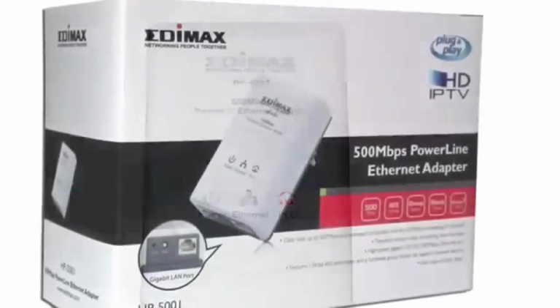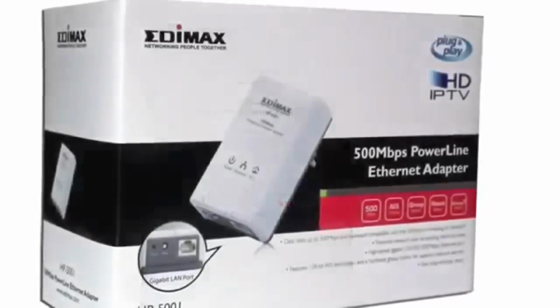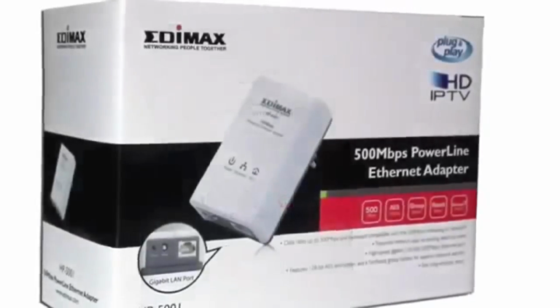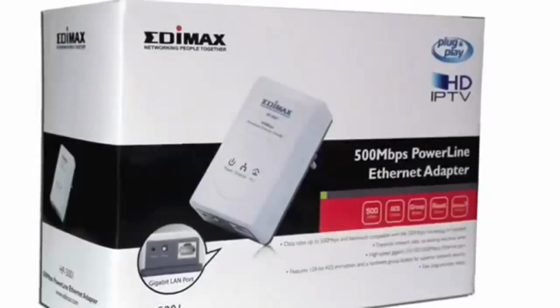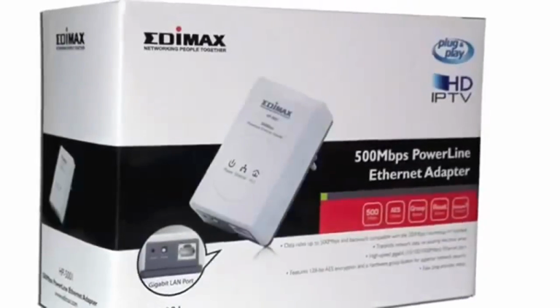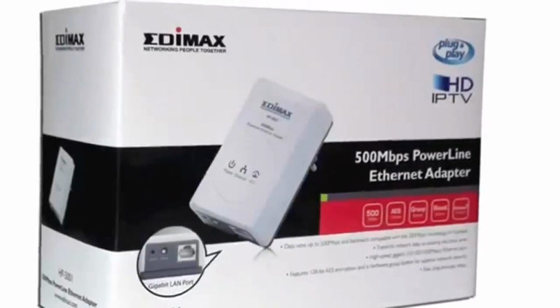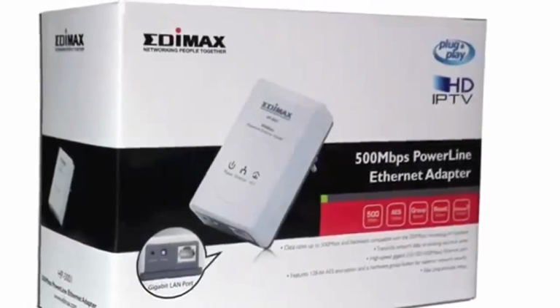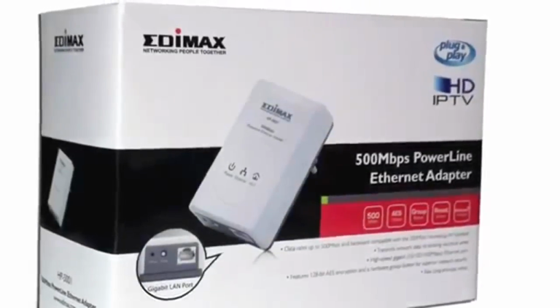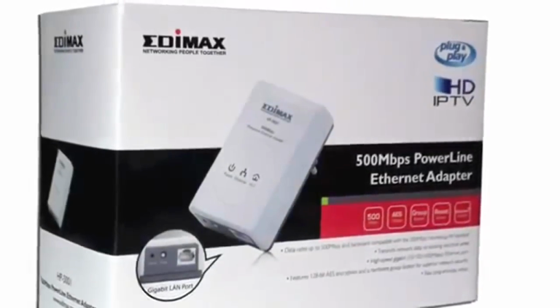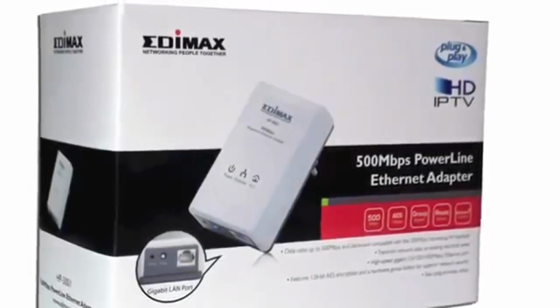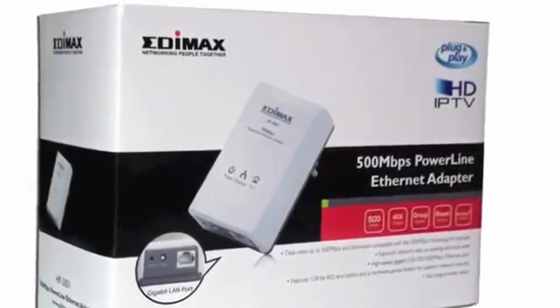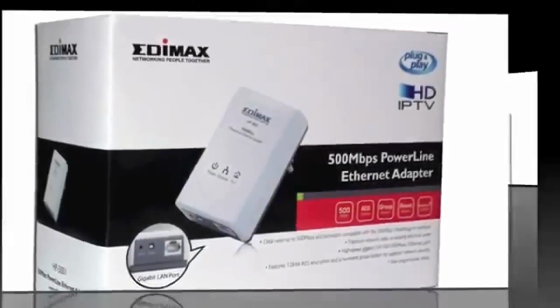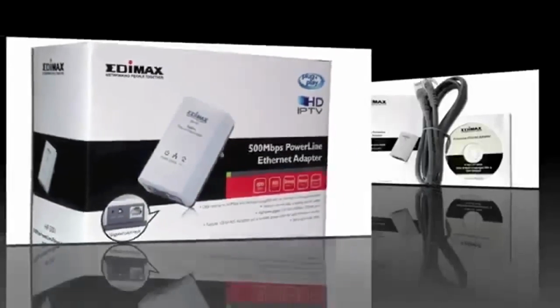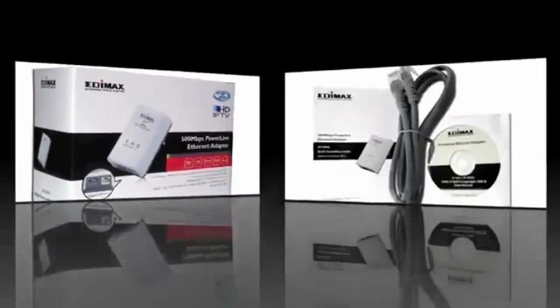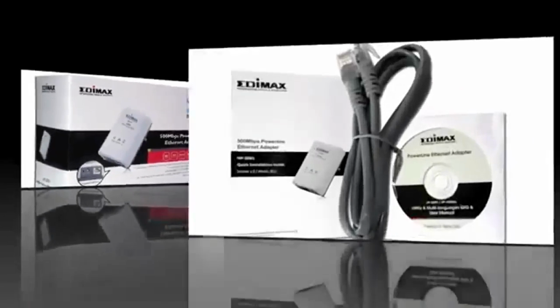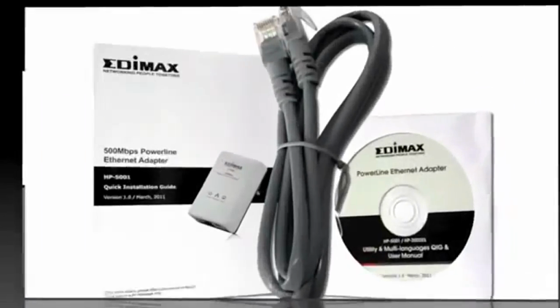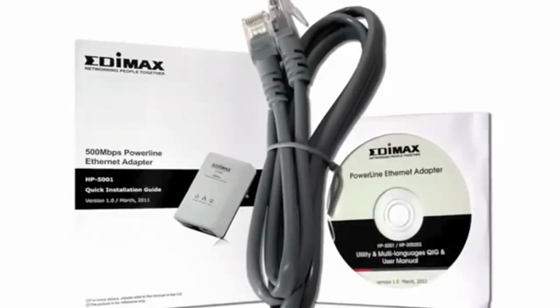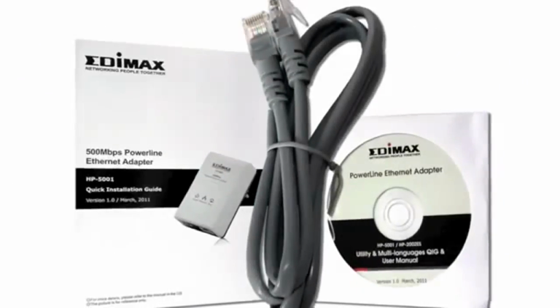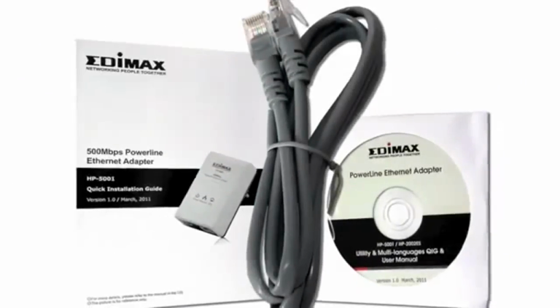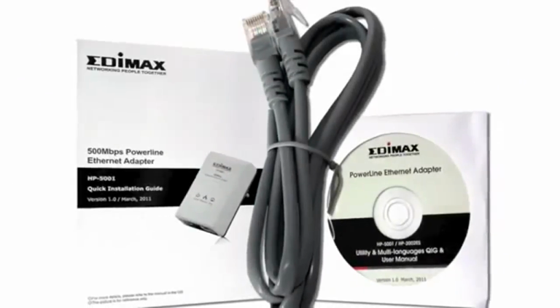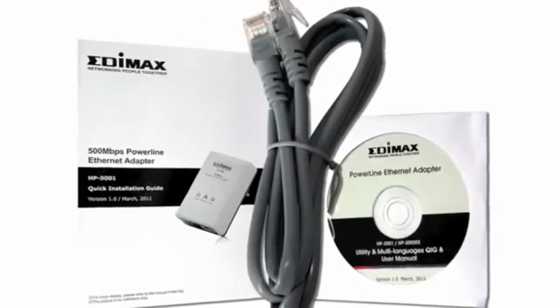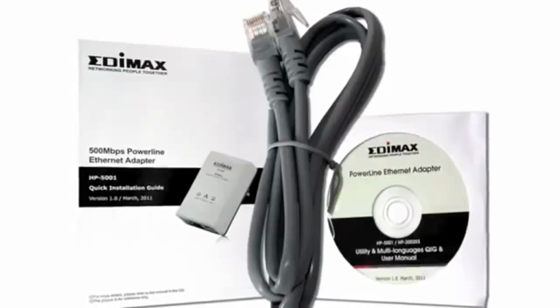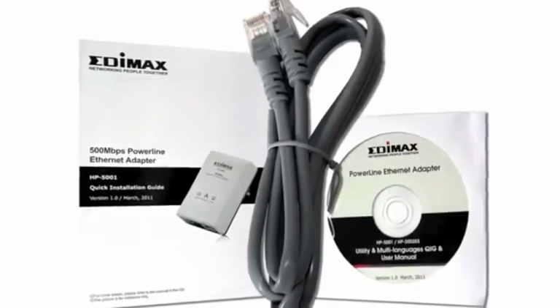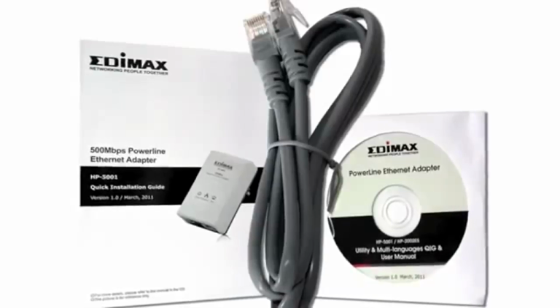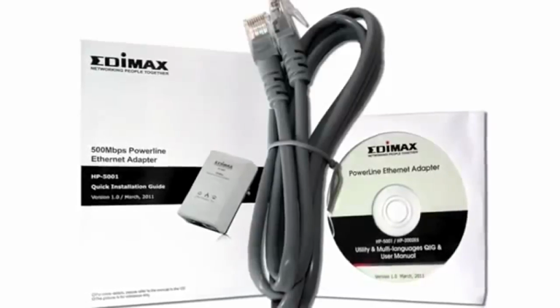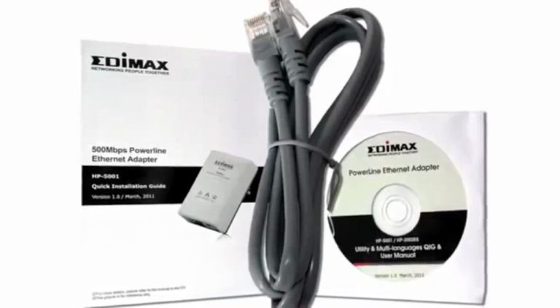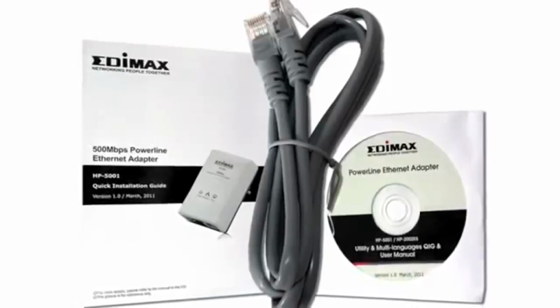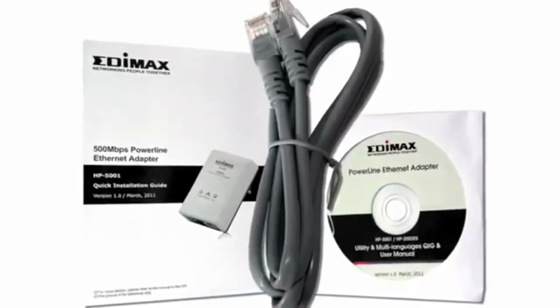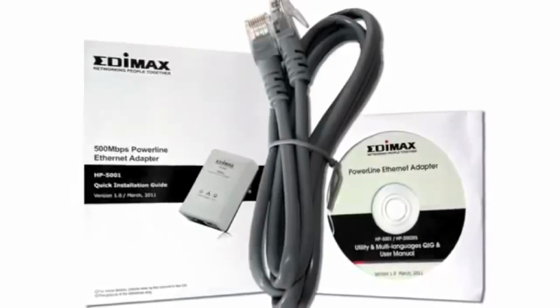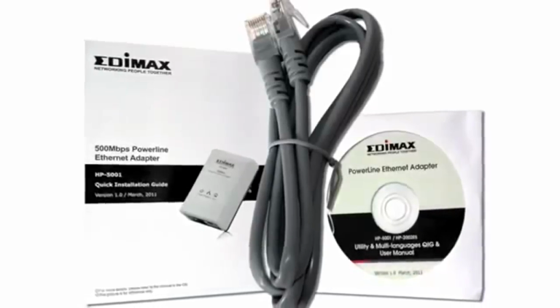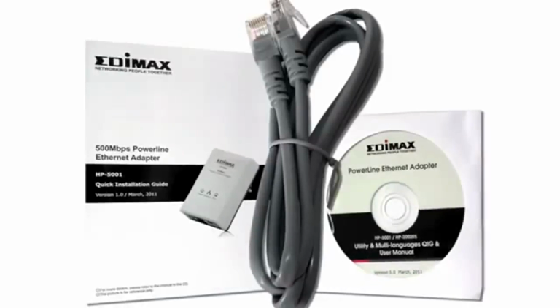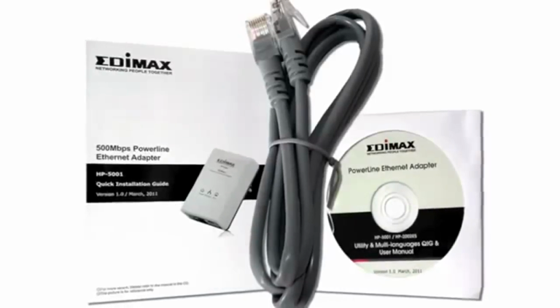Included in a box: an Ethernet cable, the quick installation guide and the manual on CD-ROM.